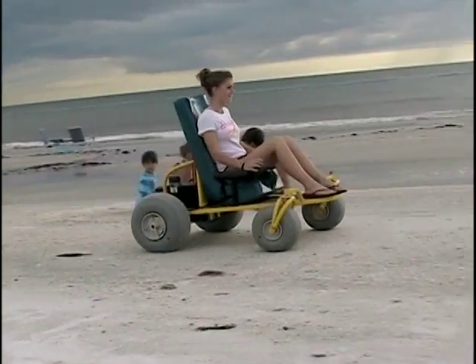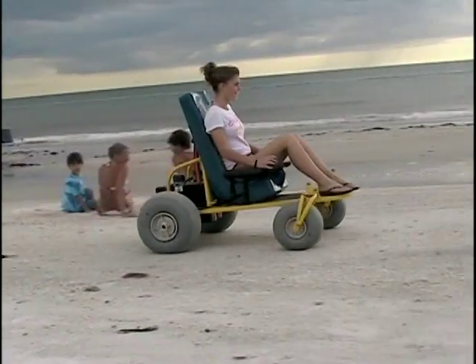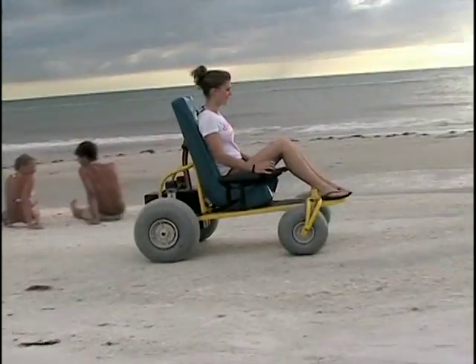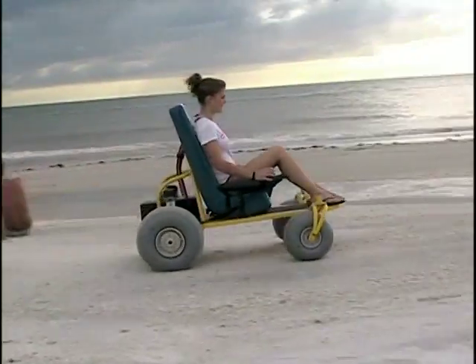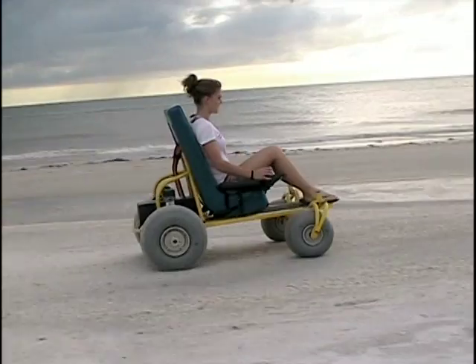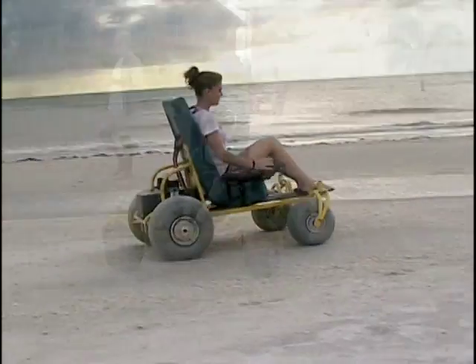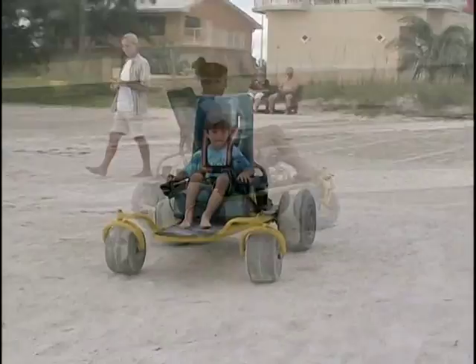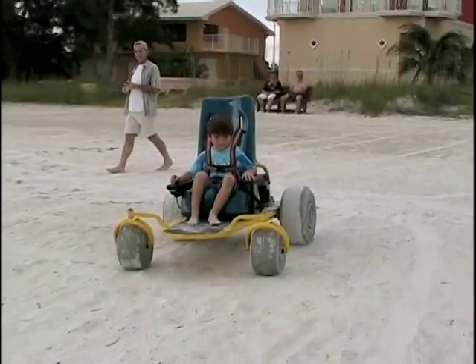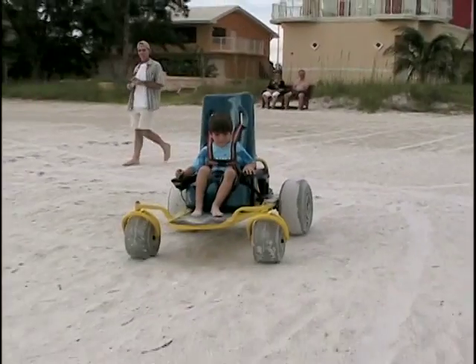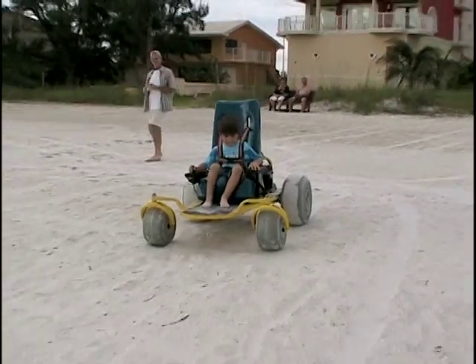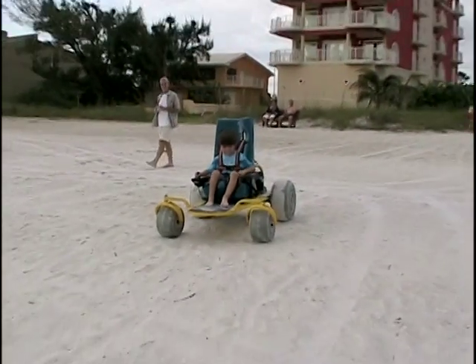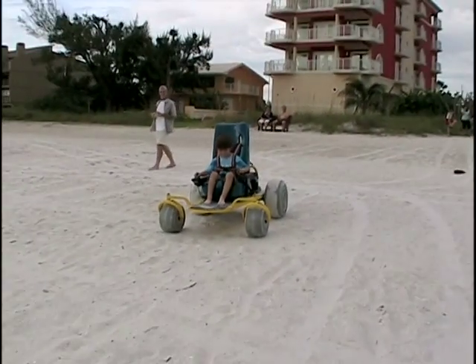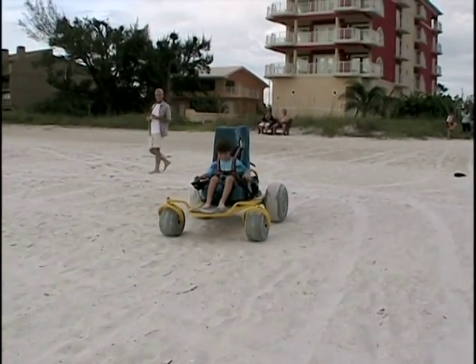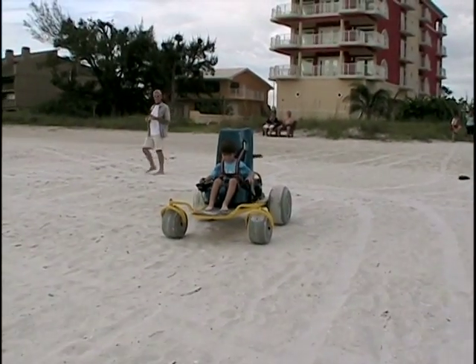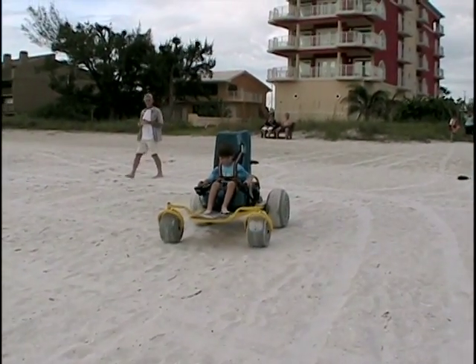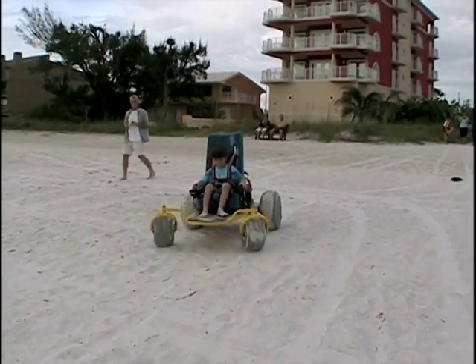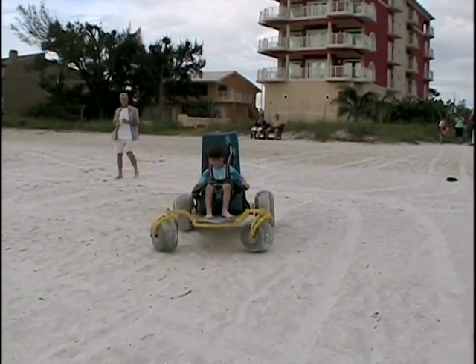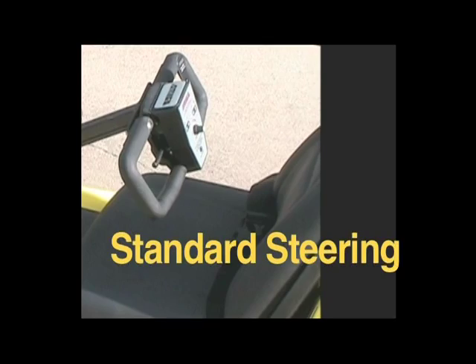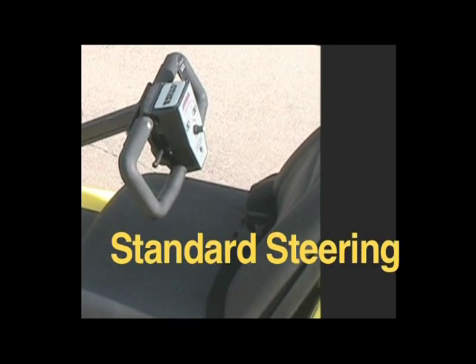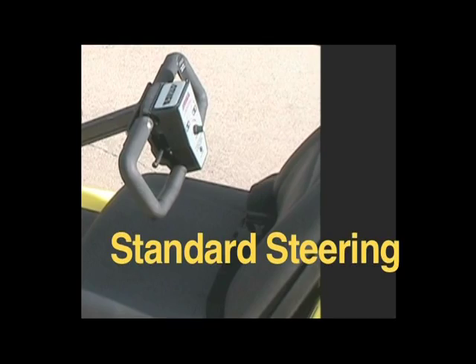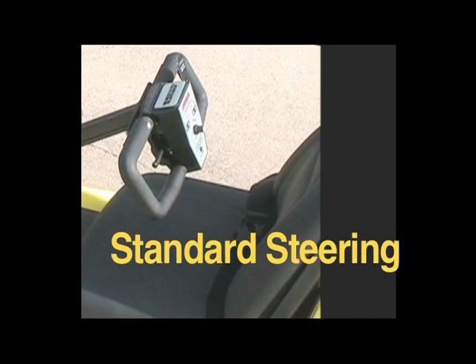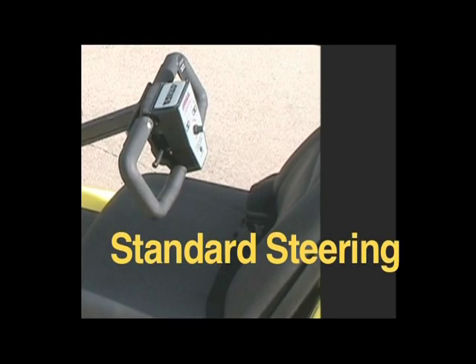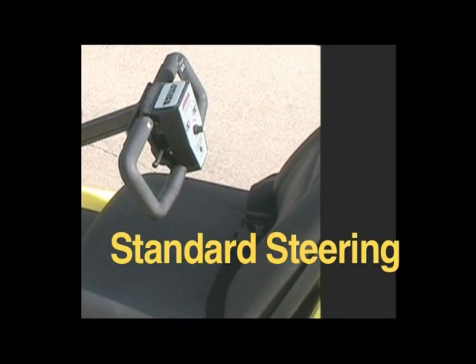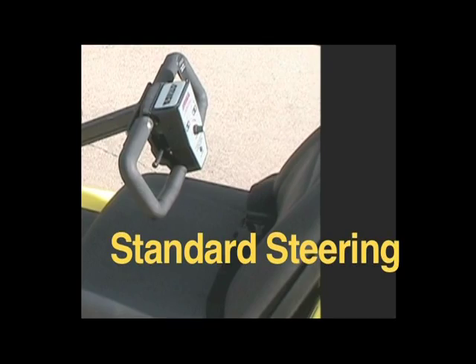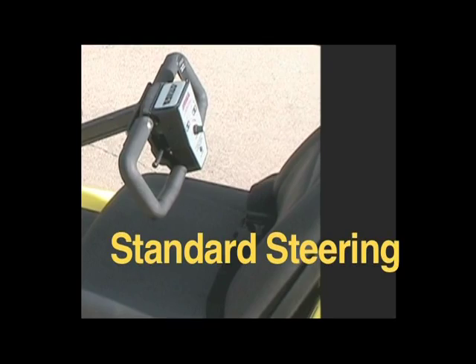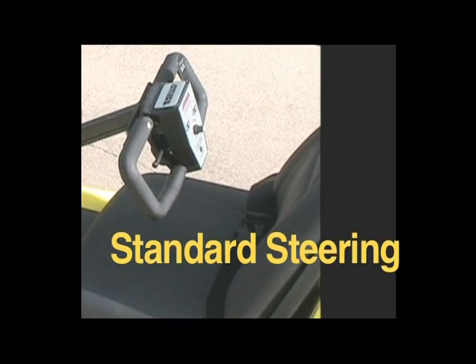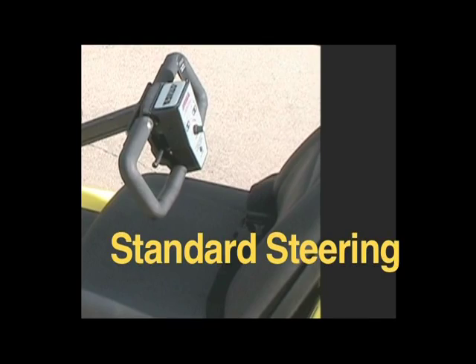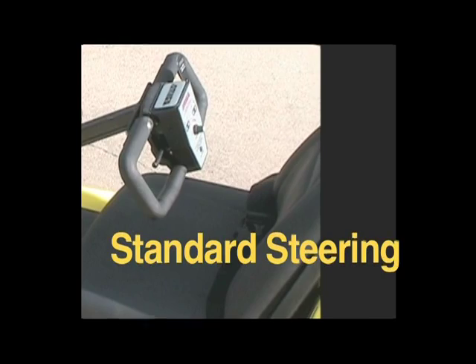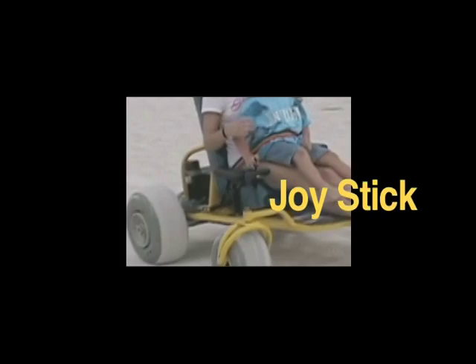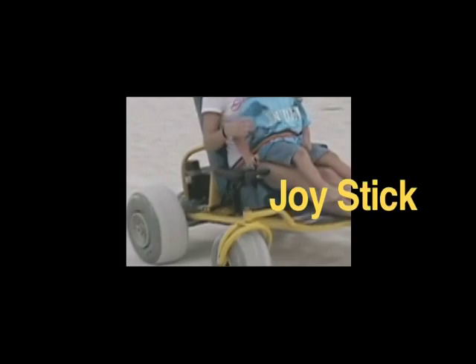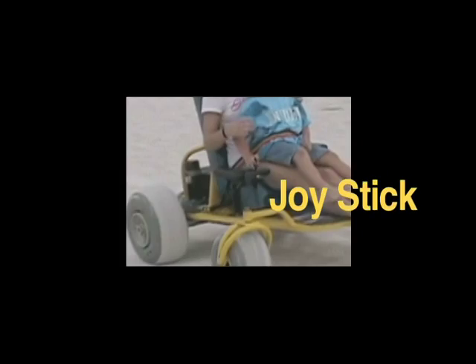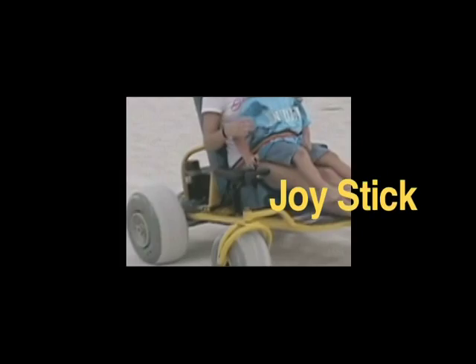The Go-Kart has two steering system options: standard steering wheel control, or joystick control.